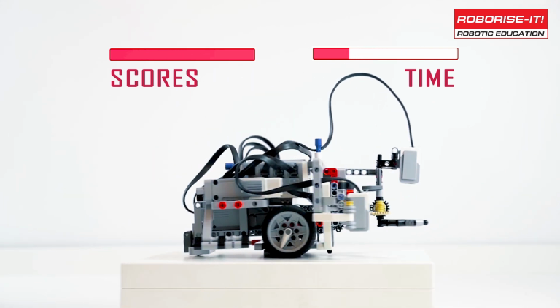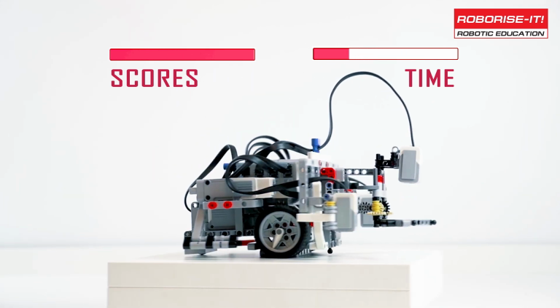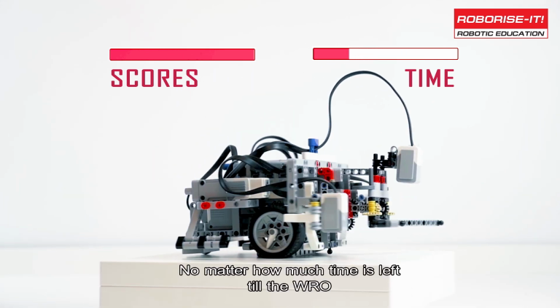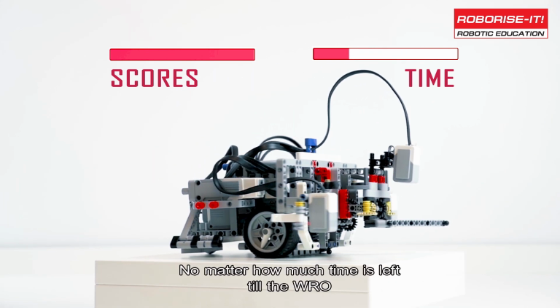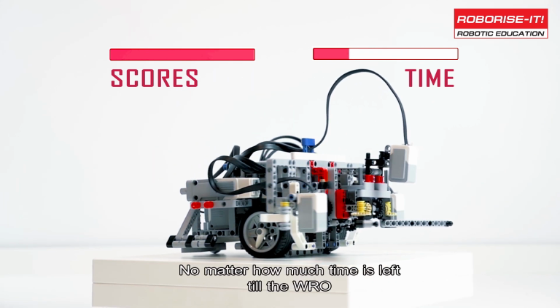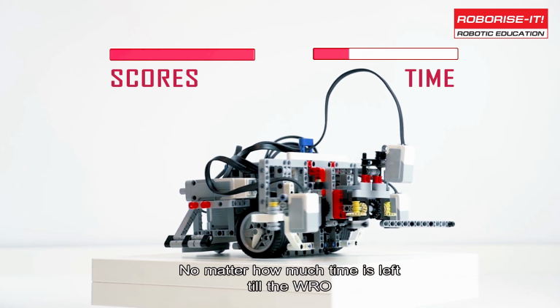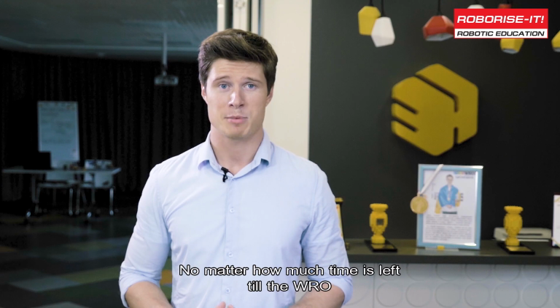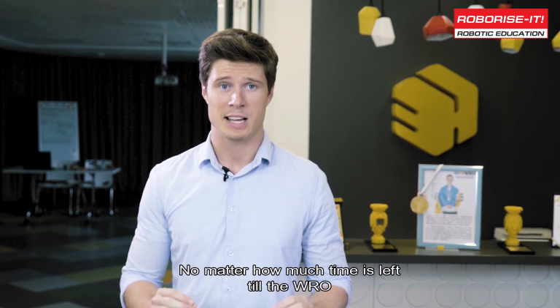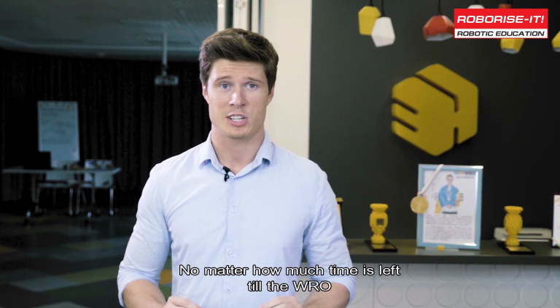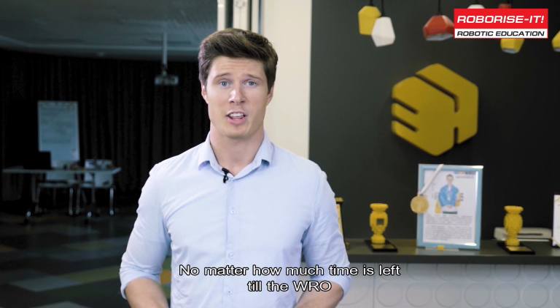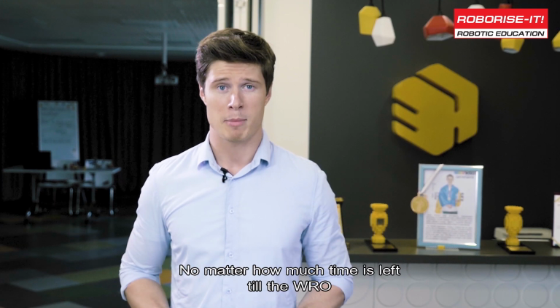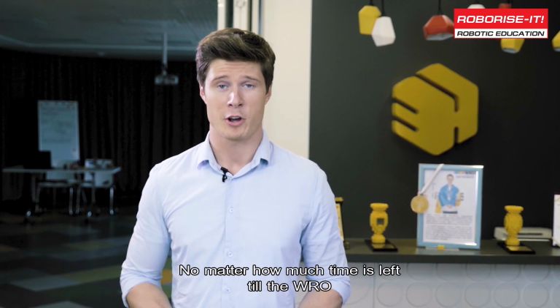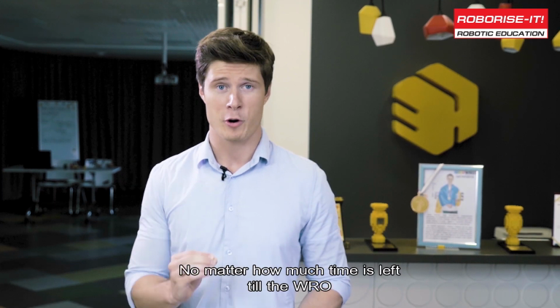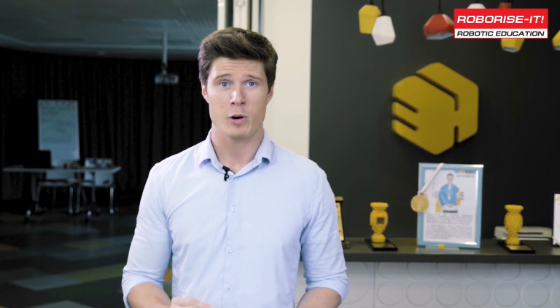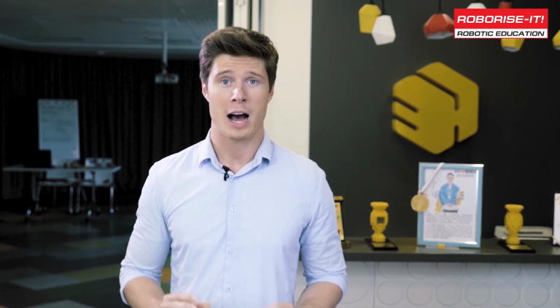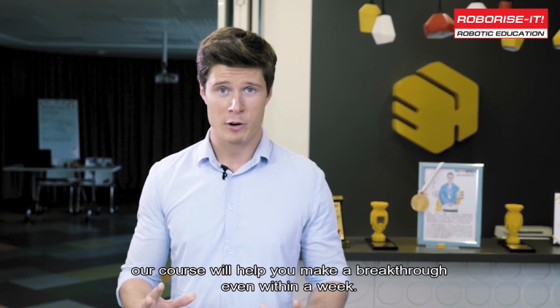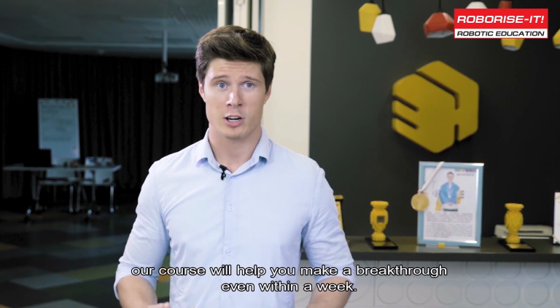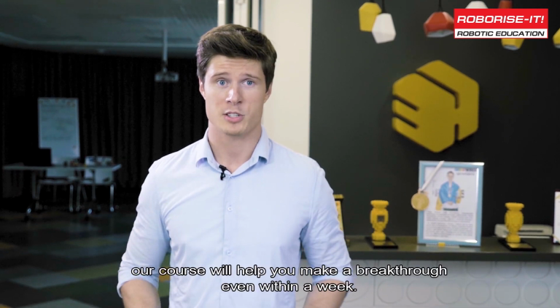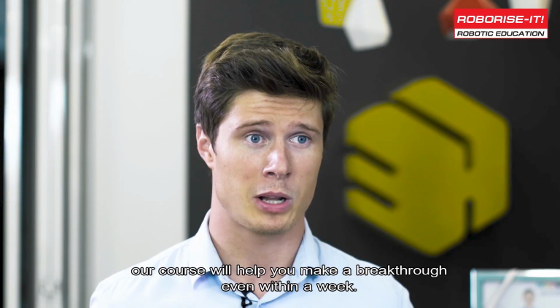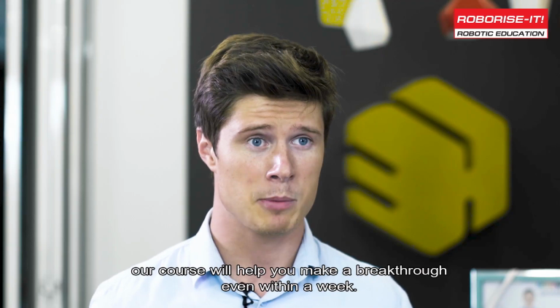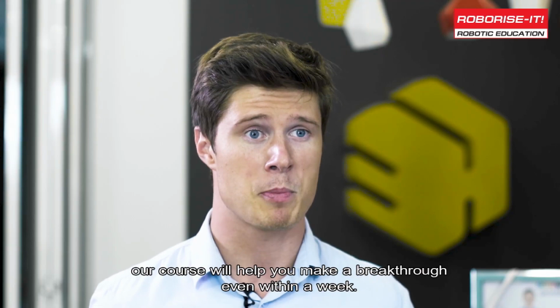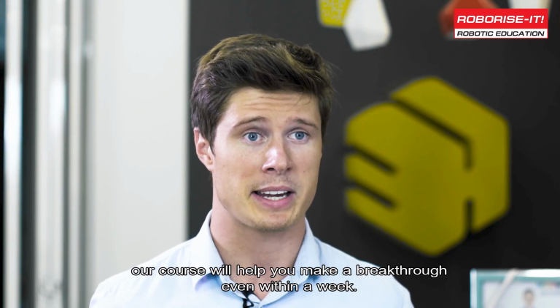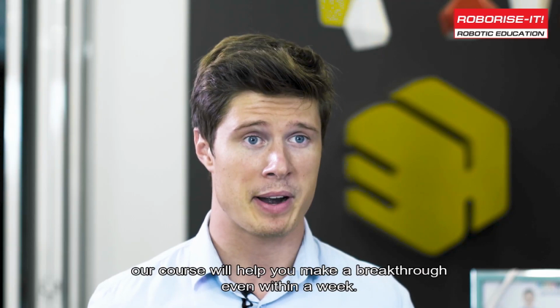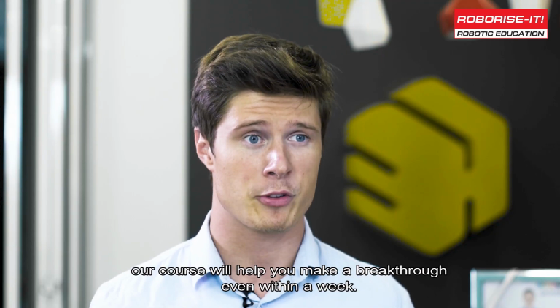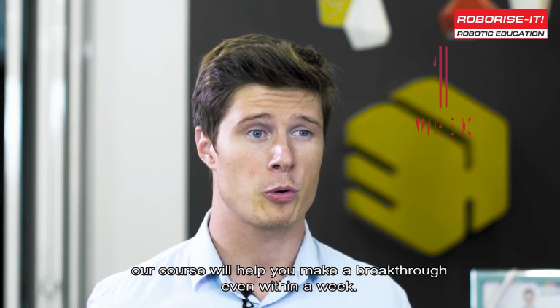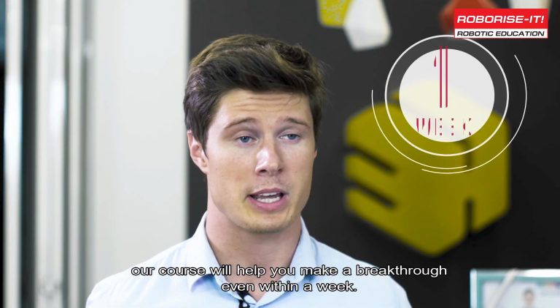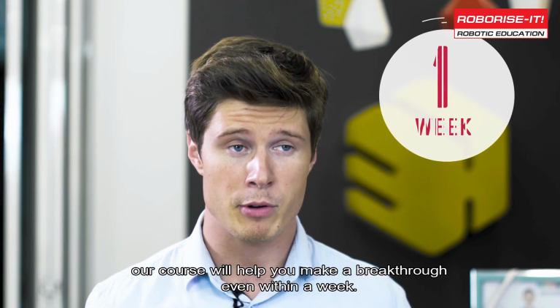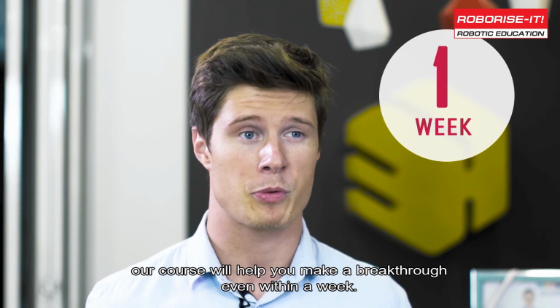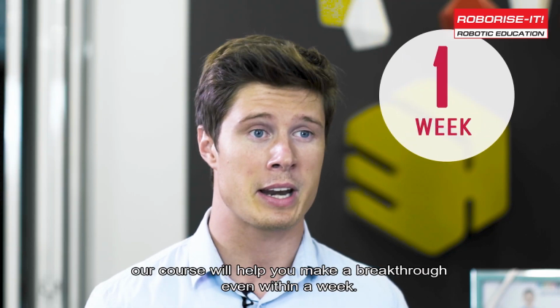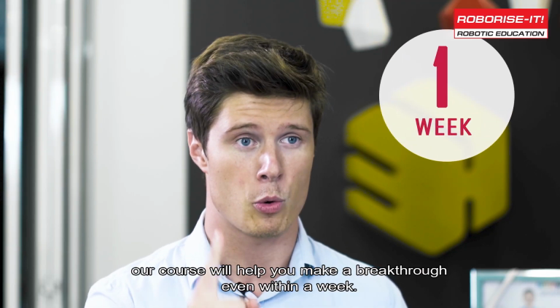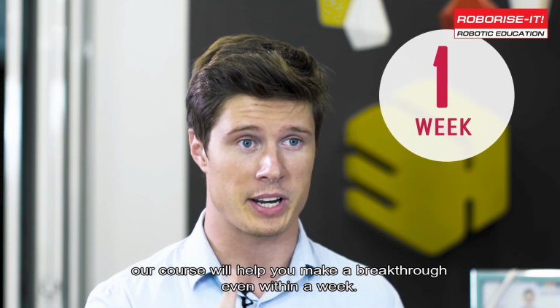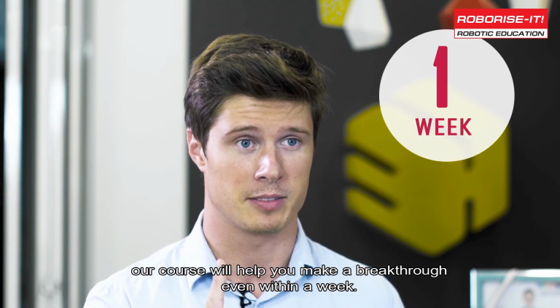No matter how much time is left till the WRO, our course will help you make a breakthrough even within a week.